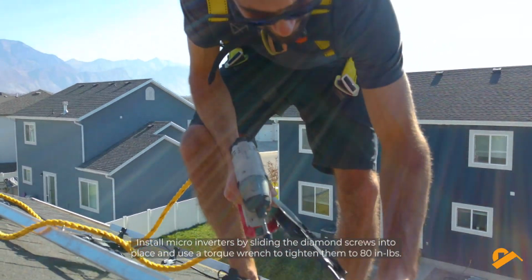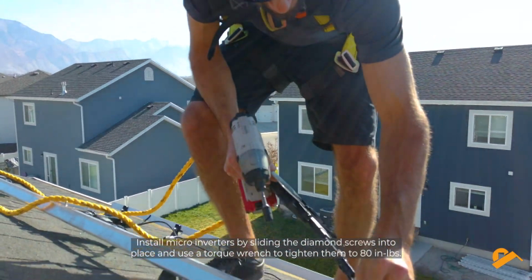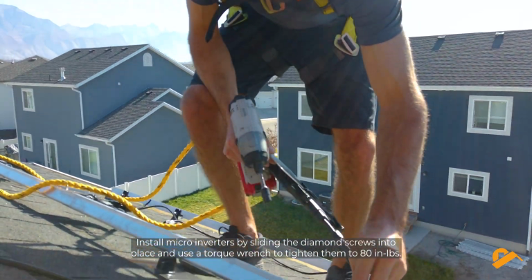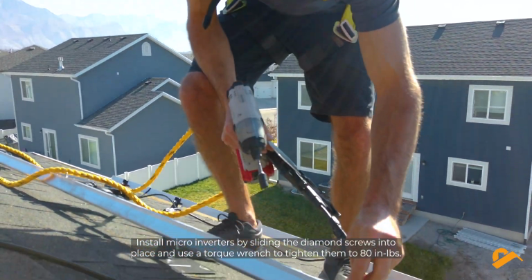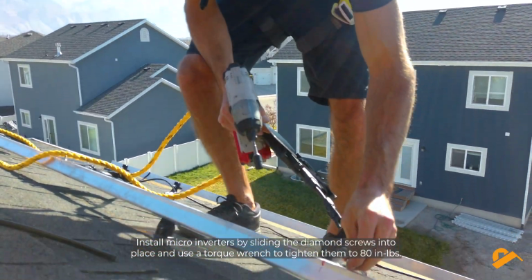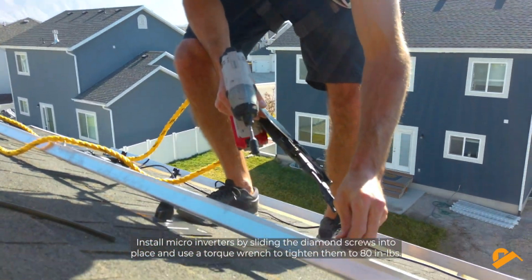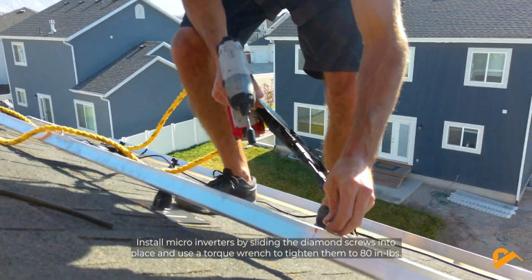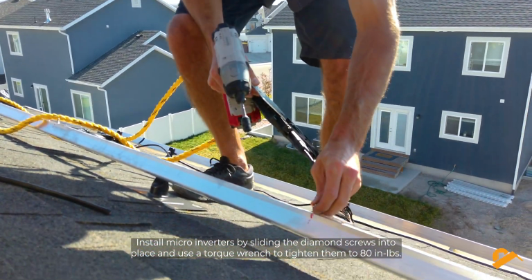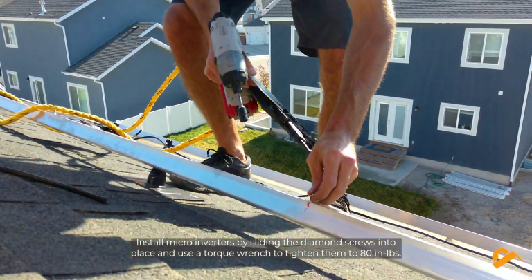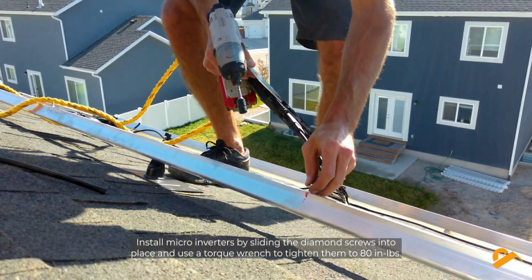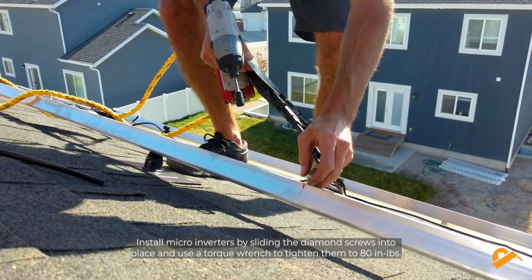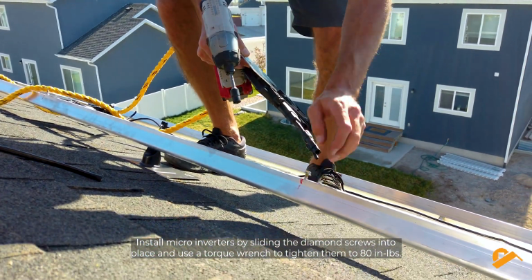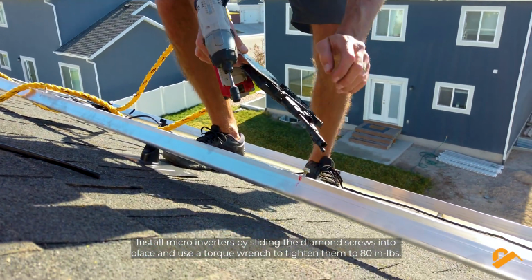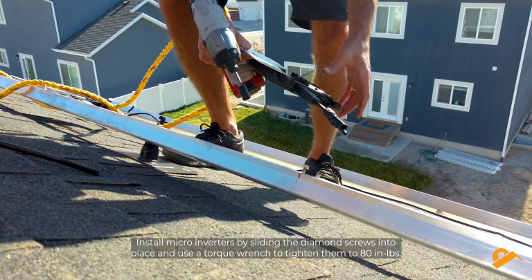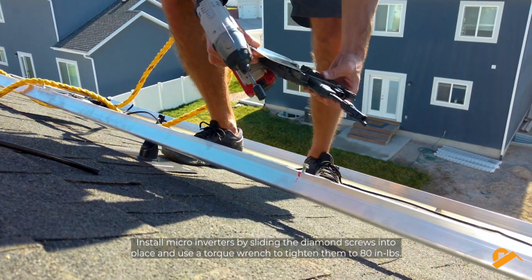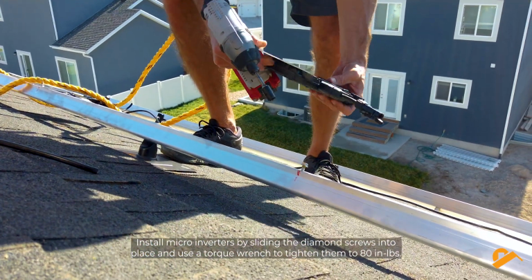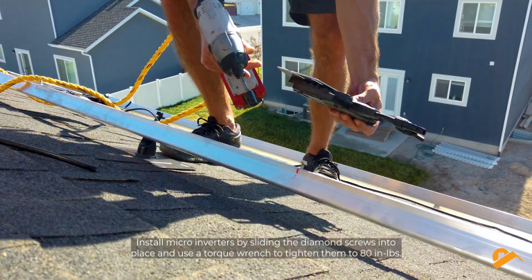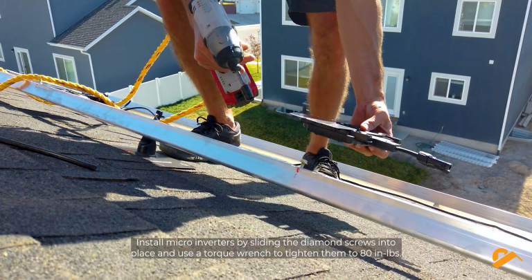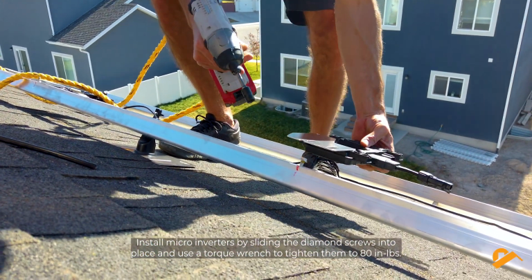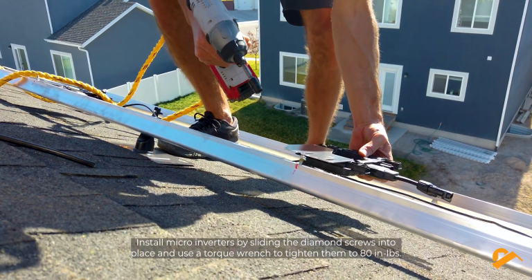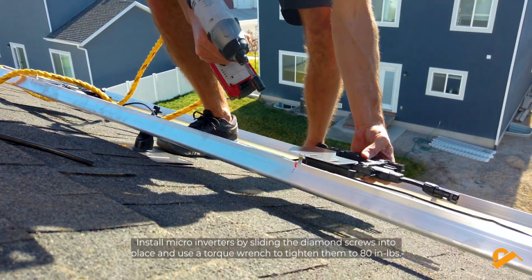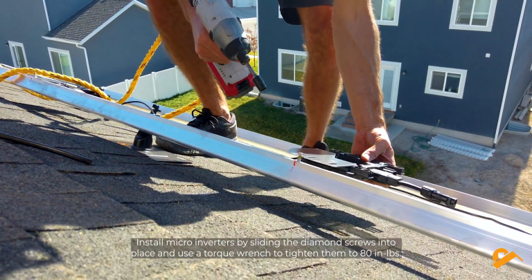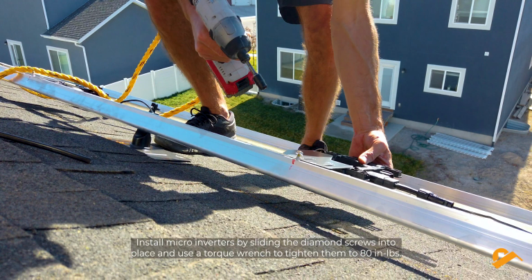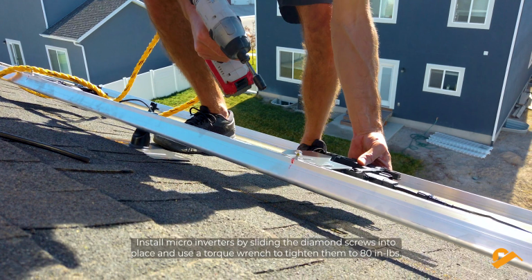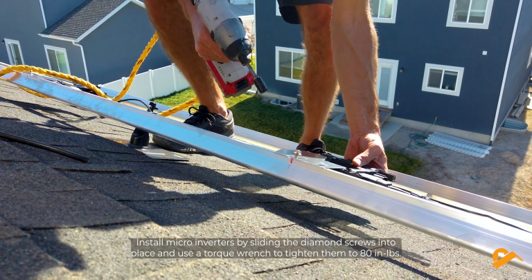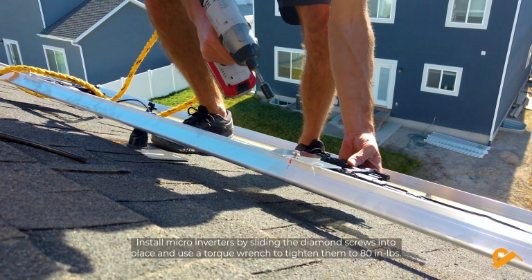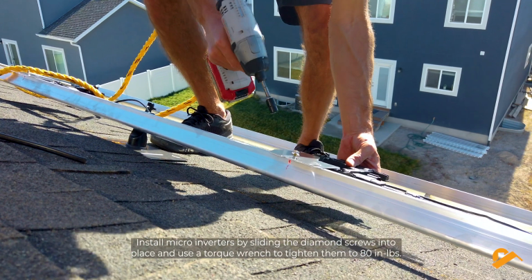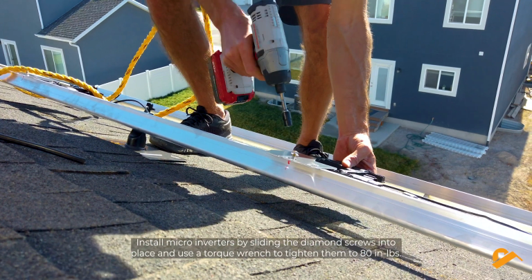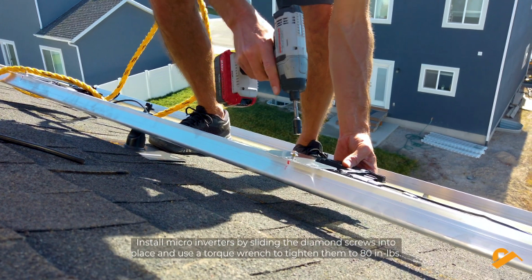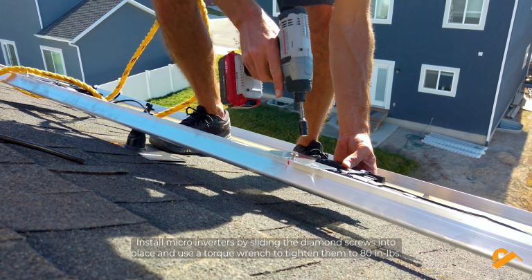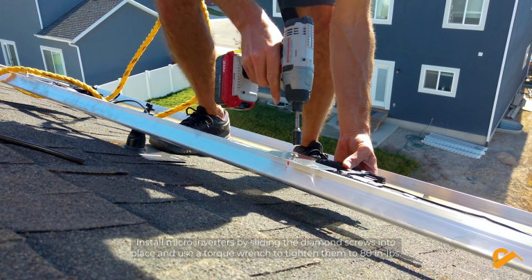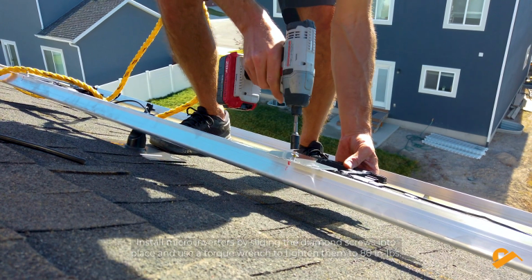Install microinverters by sliding the diamond screws into place and use a torque wrench to tighten them to 80 inch-pounds.